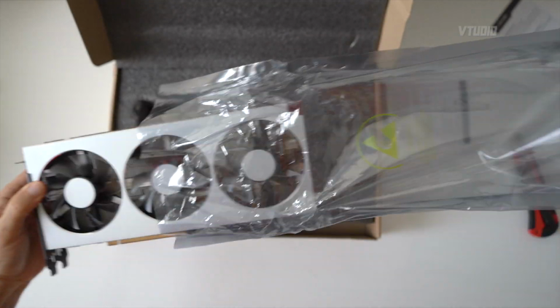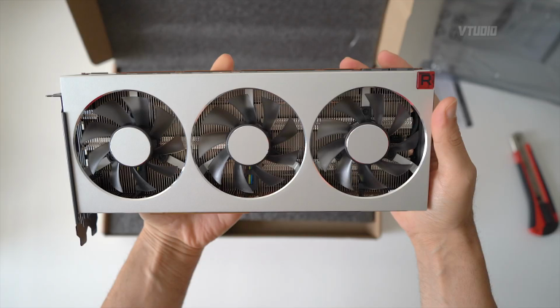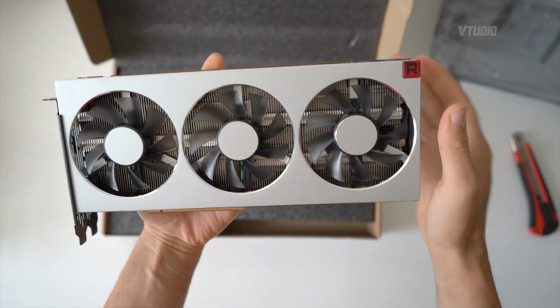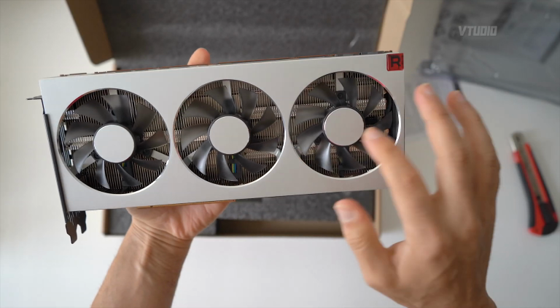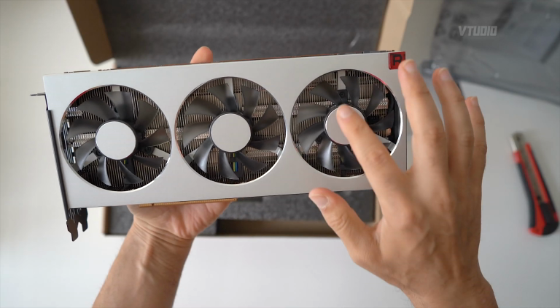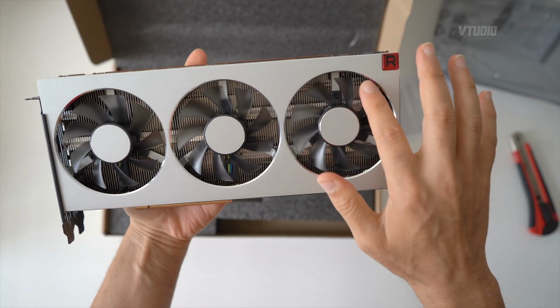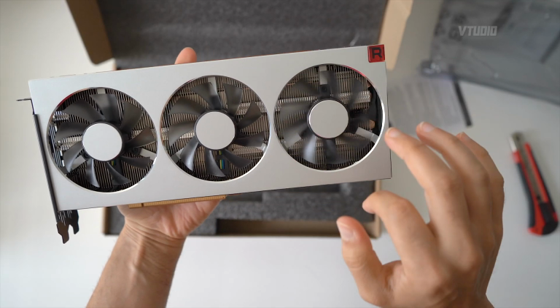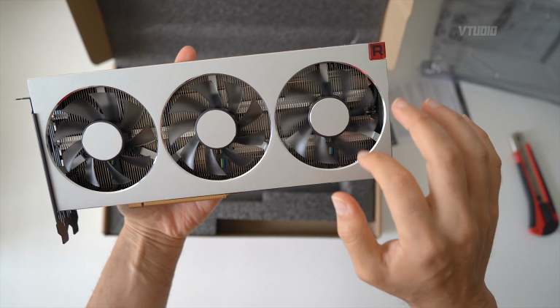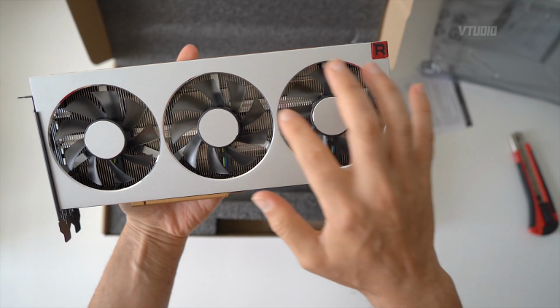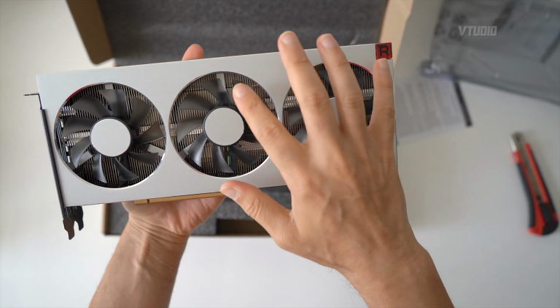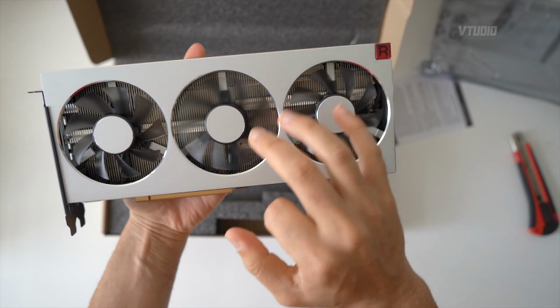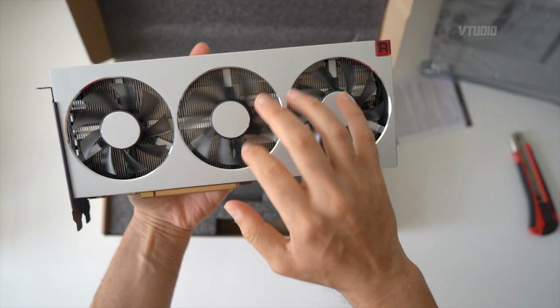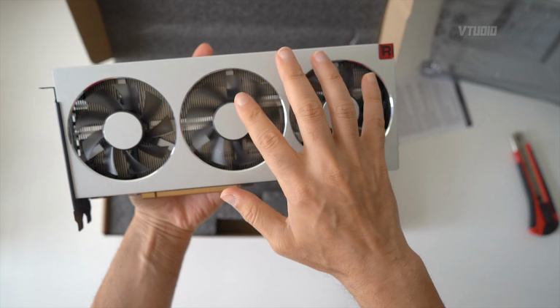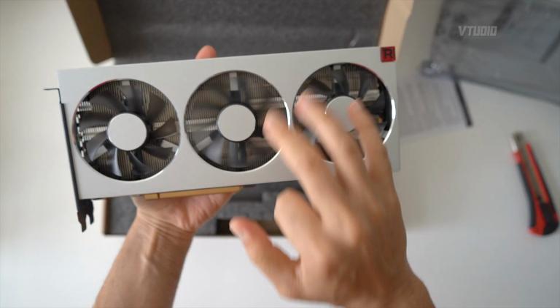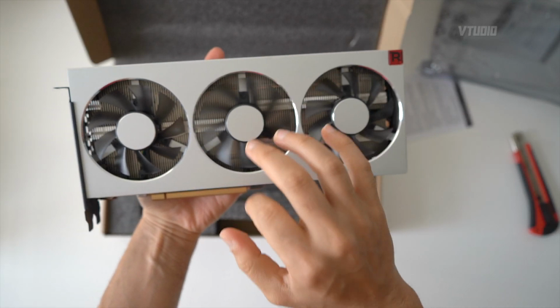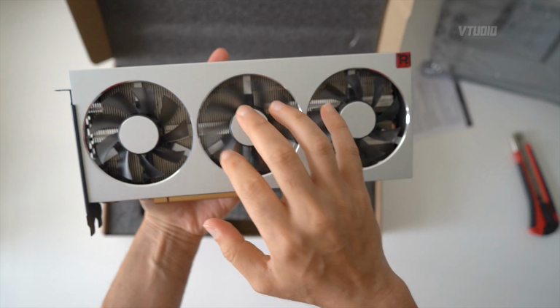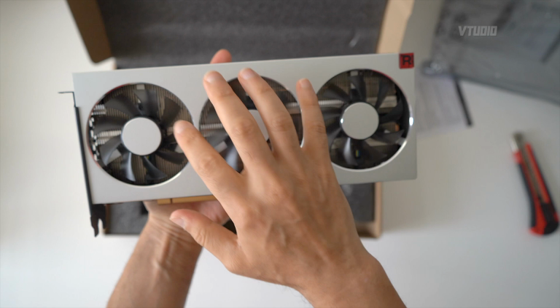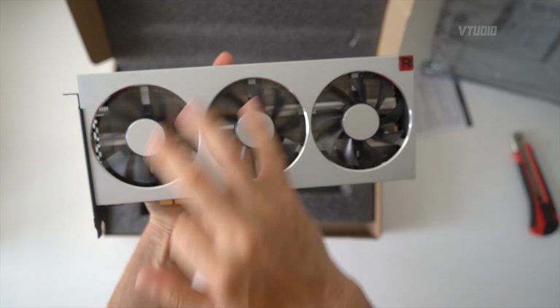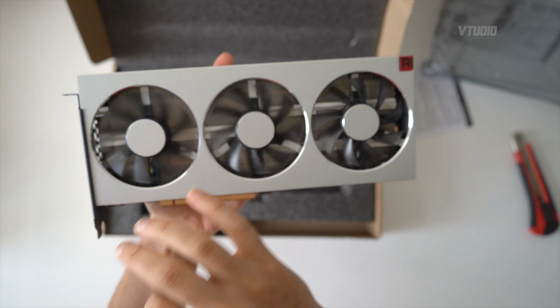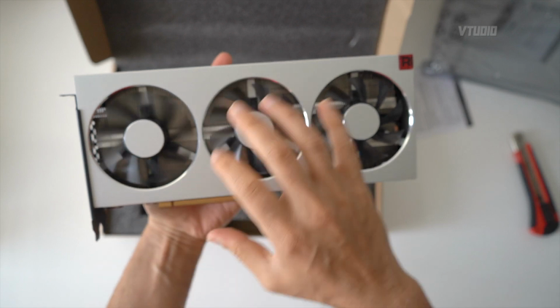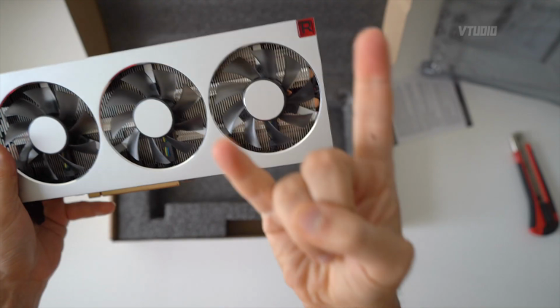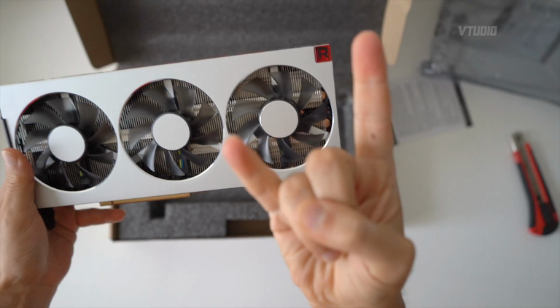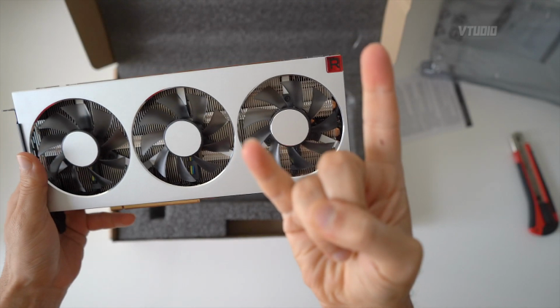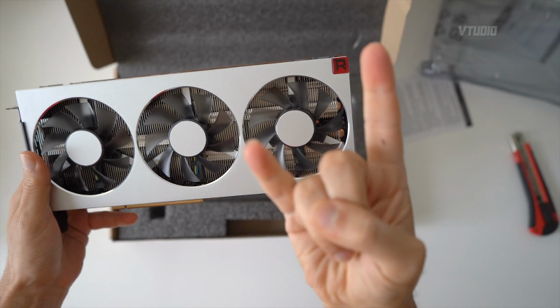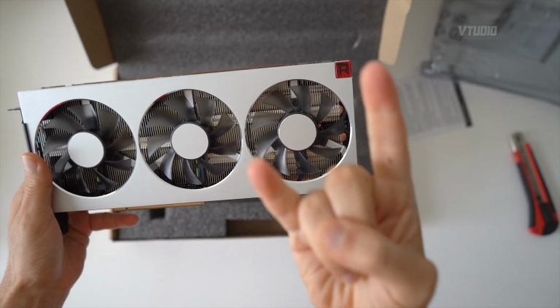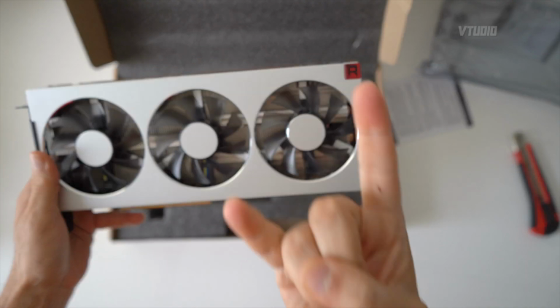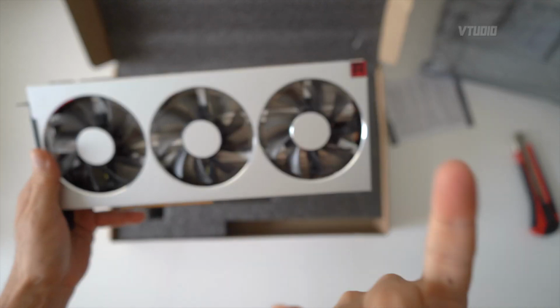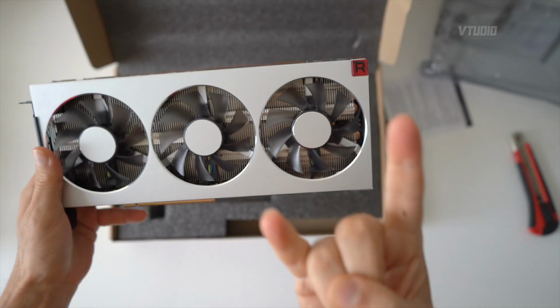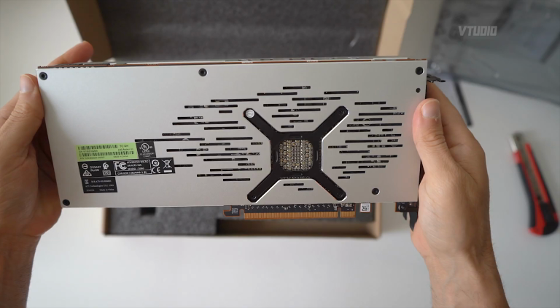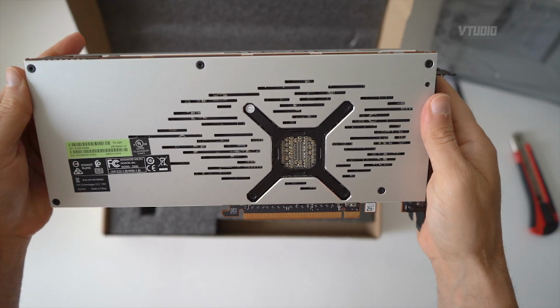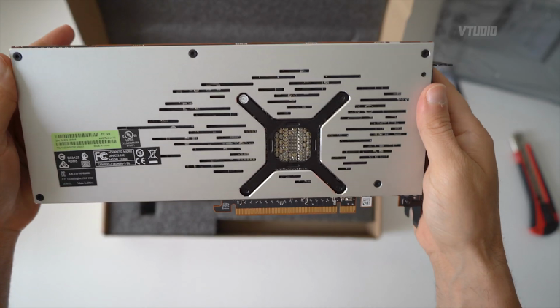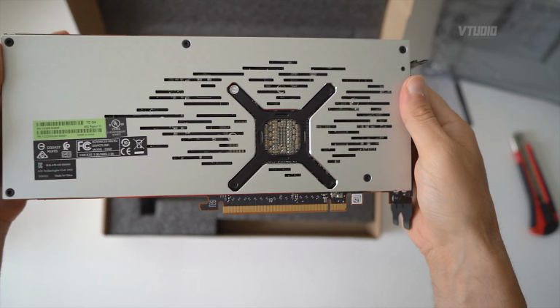Look at those grills, little baby grills. Radeon — you get it? Radeon.